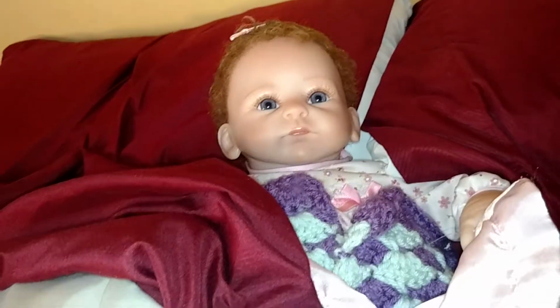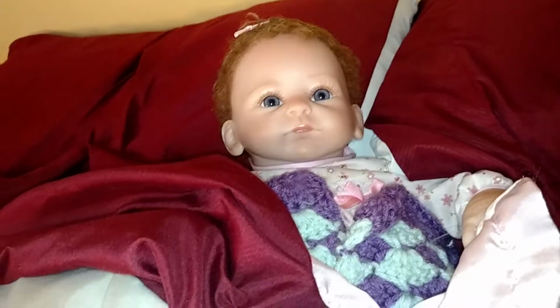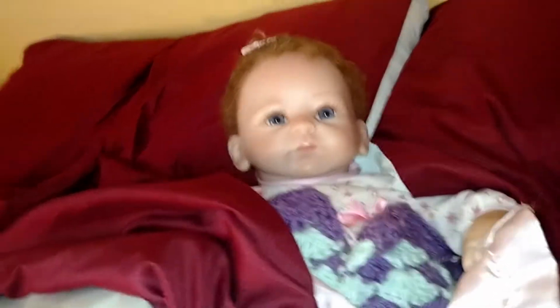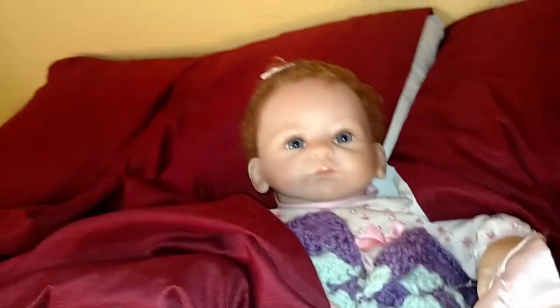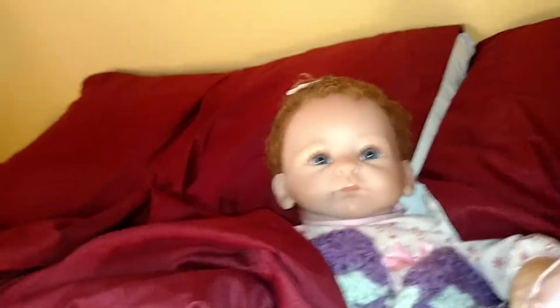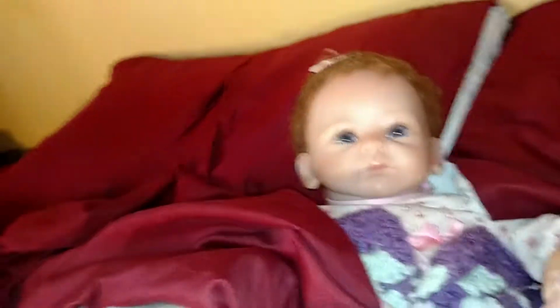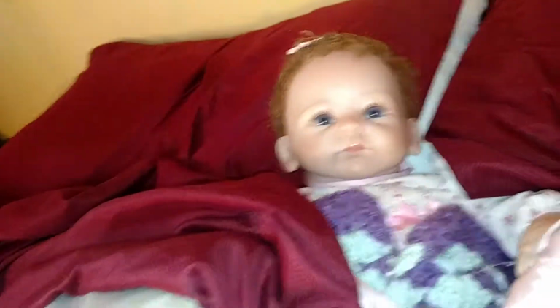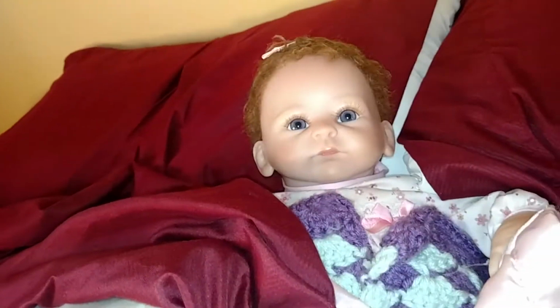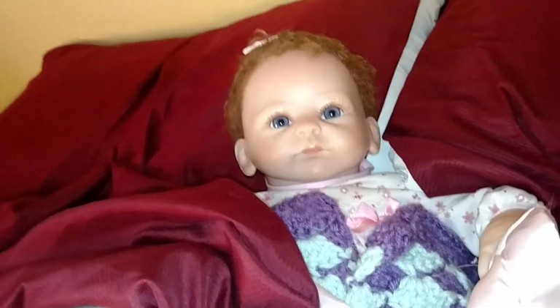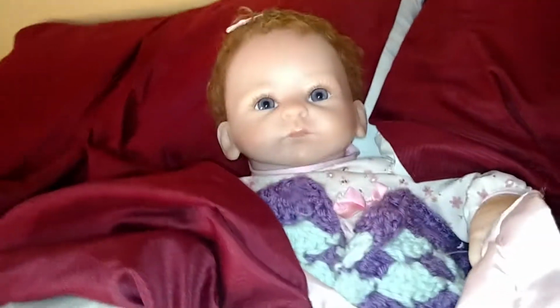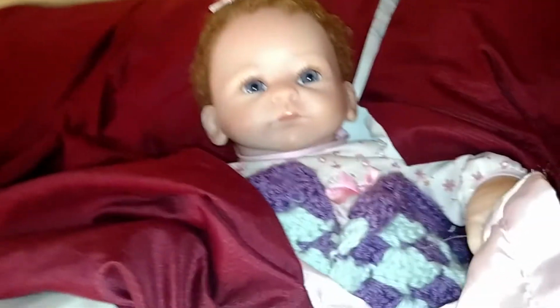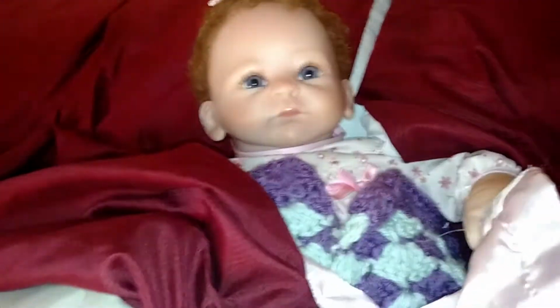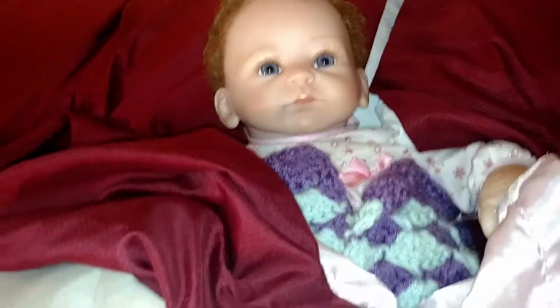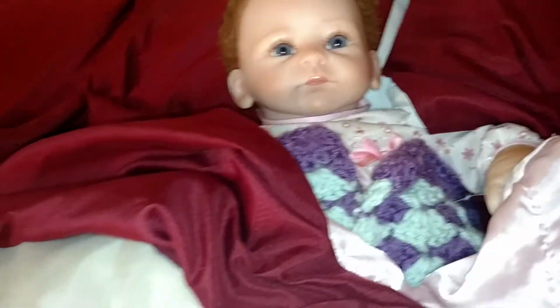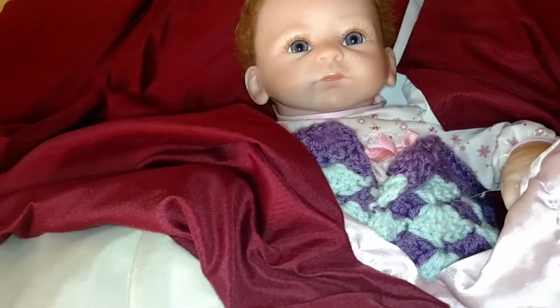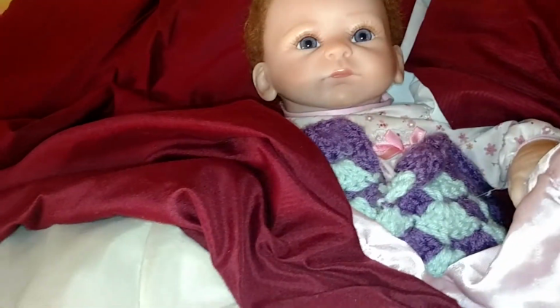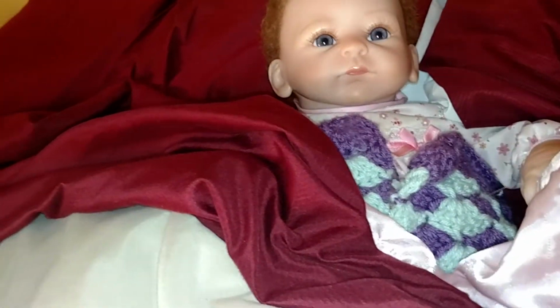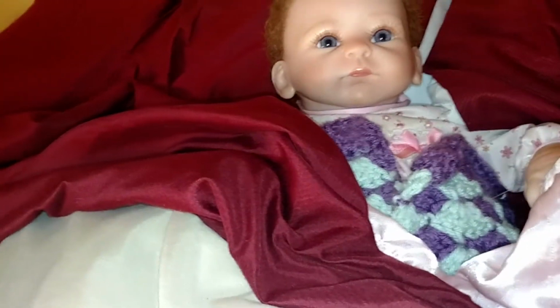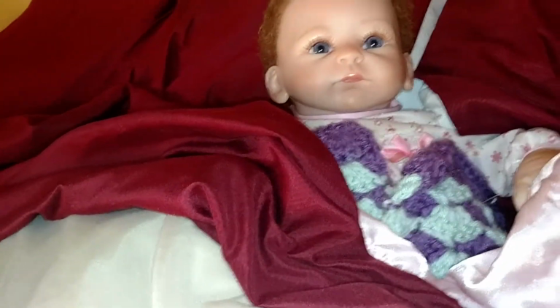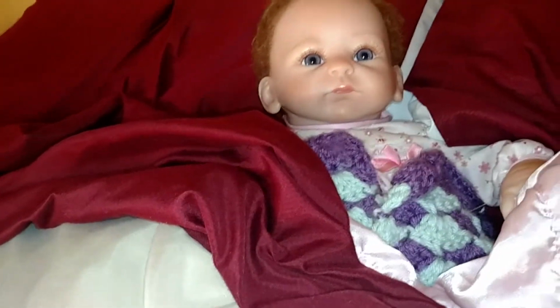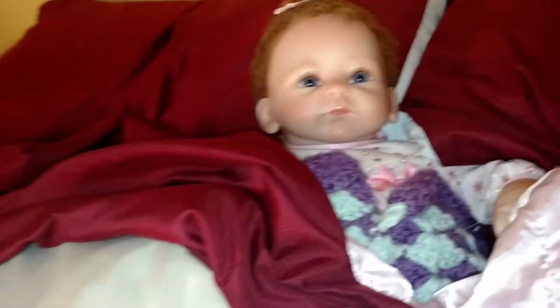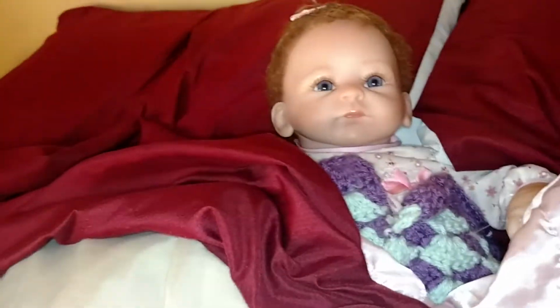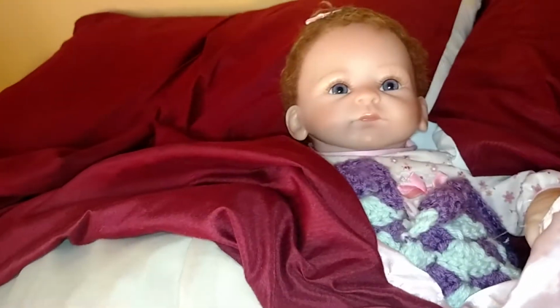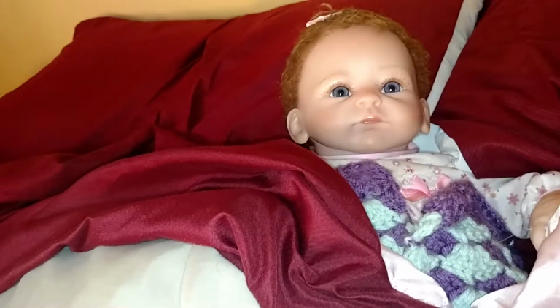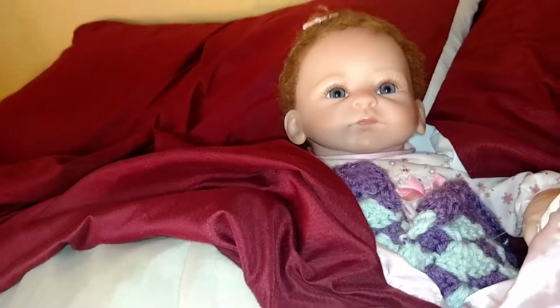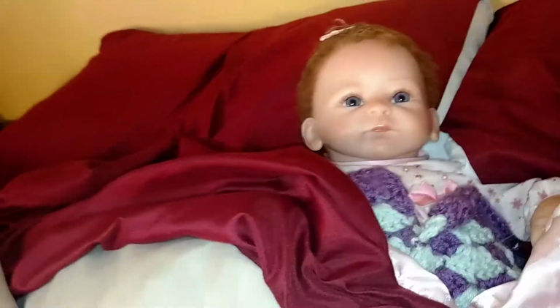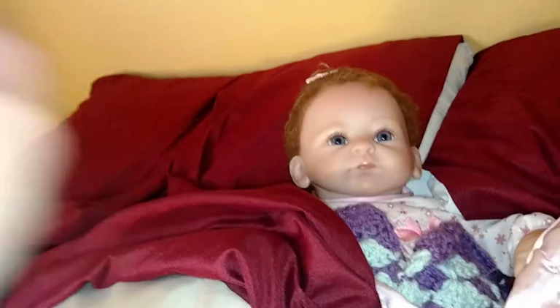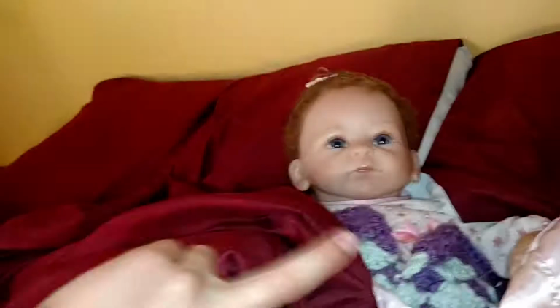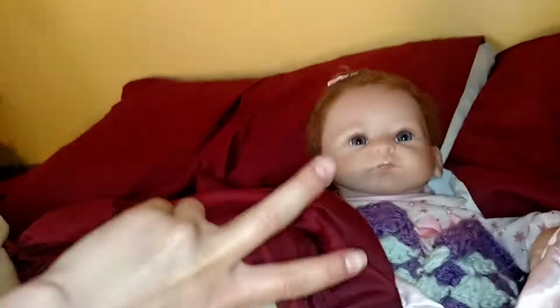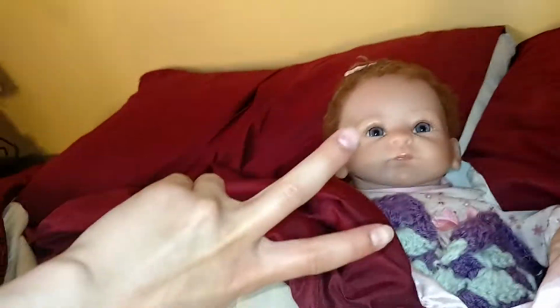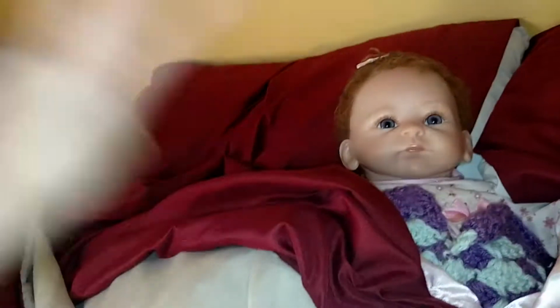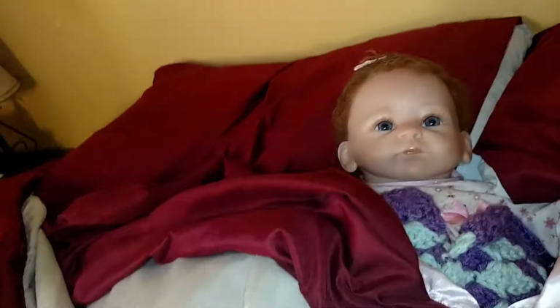Alright guys, so today I went to the dollar store and I got two things.